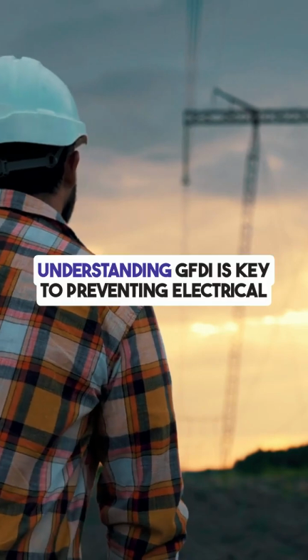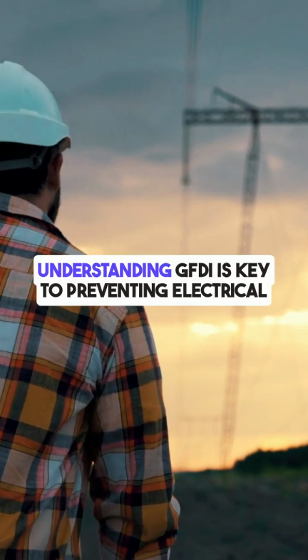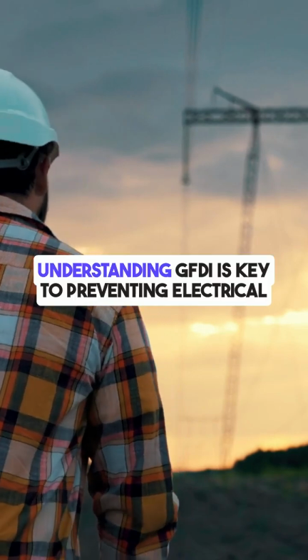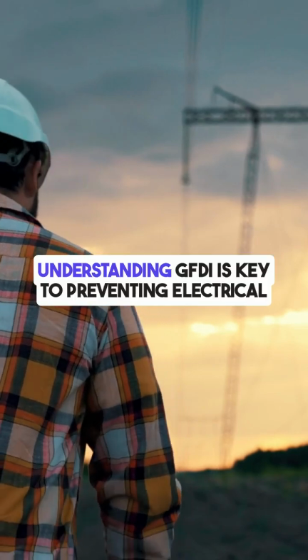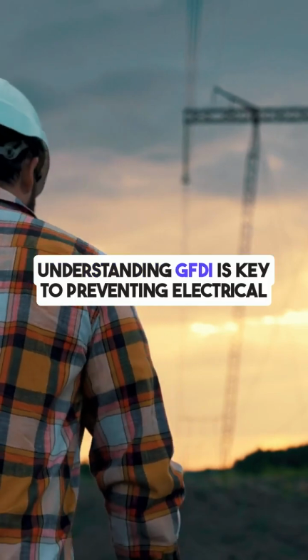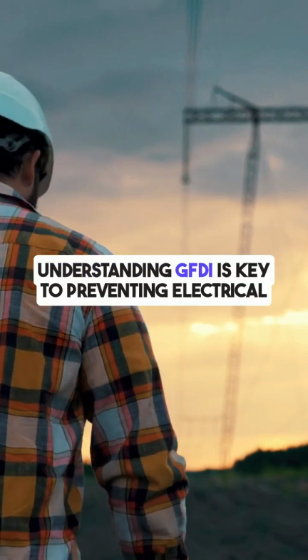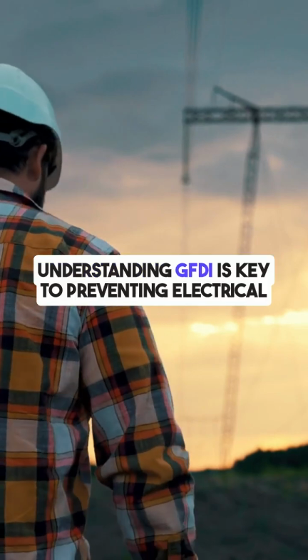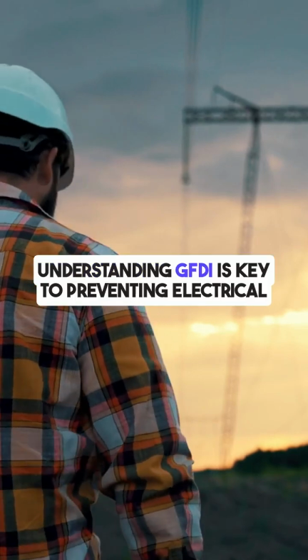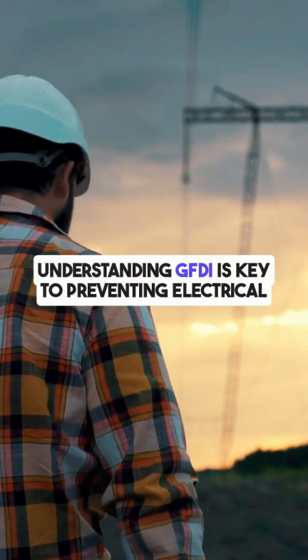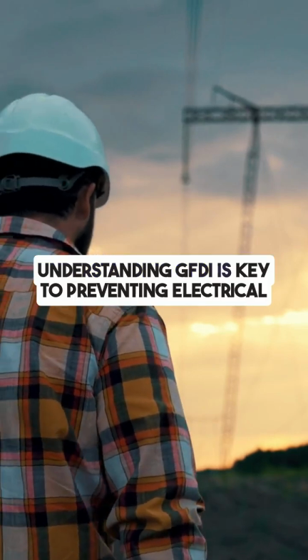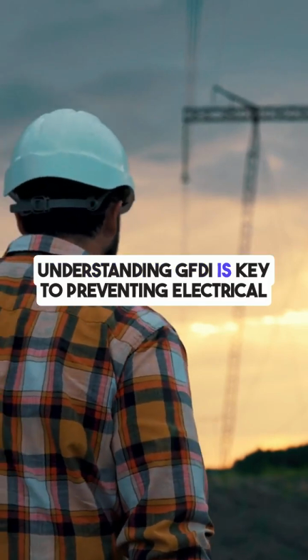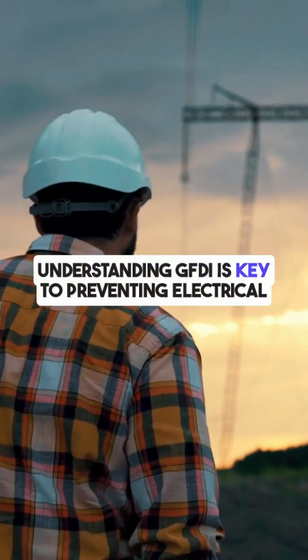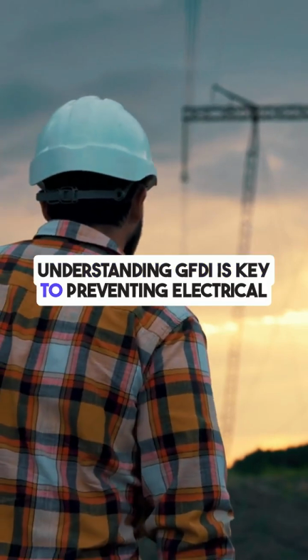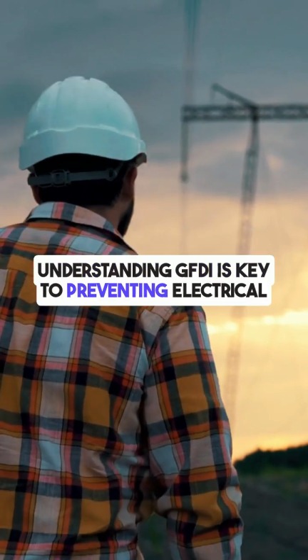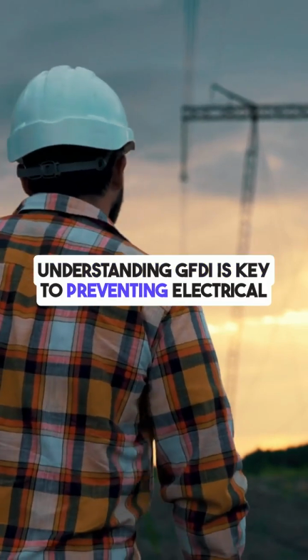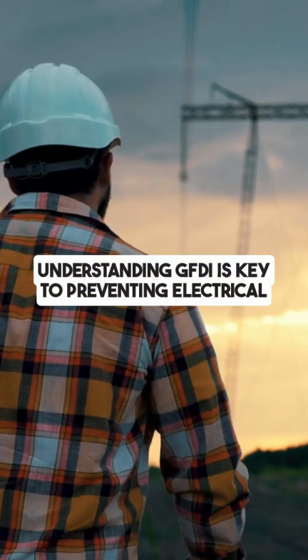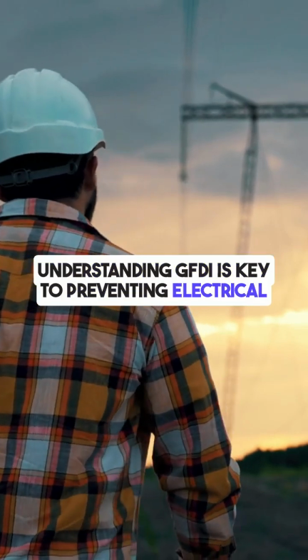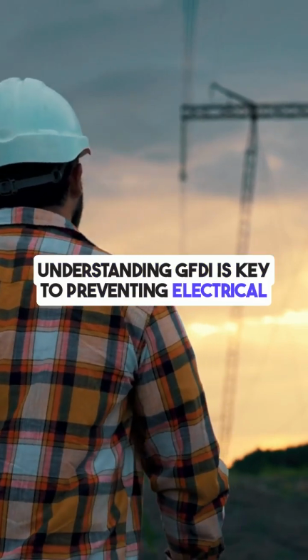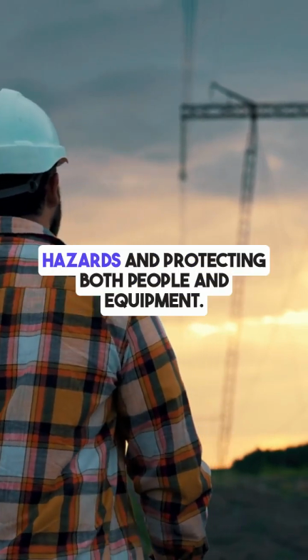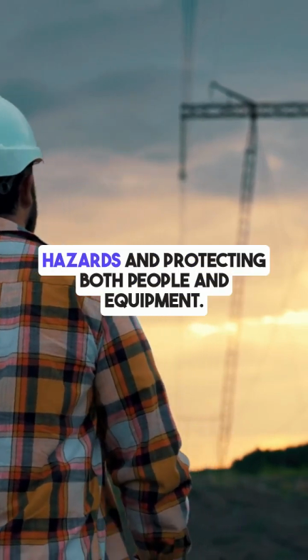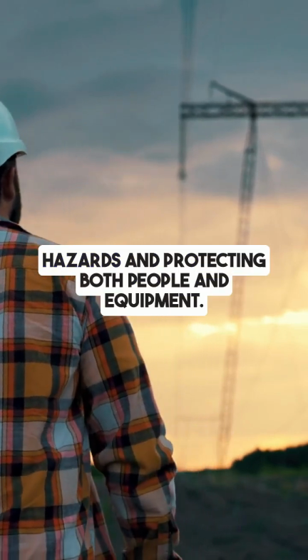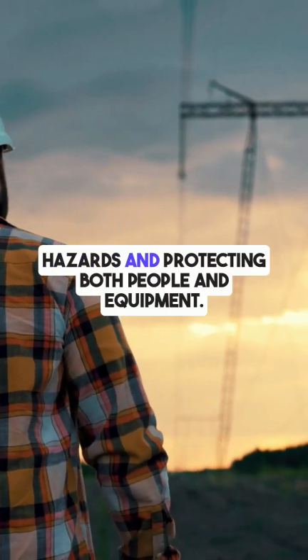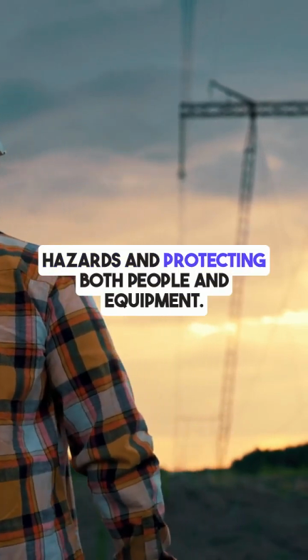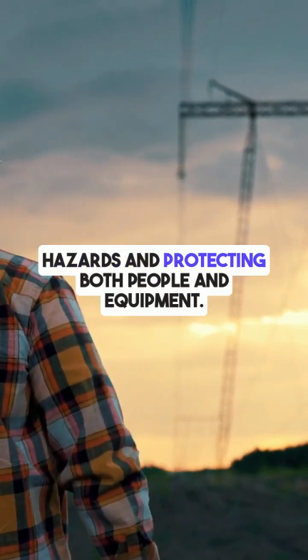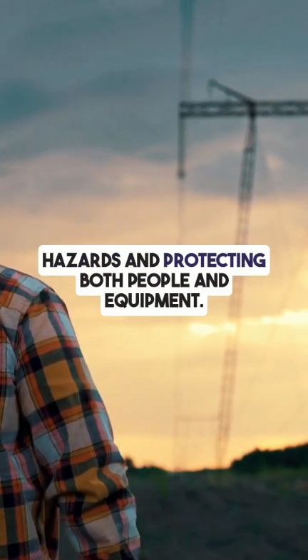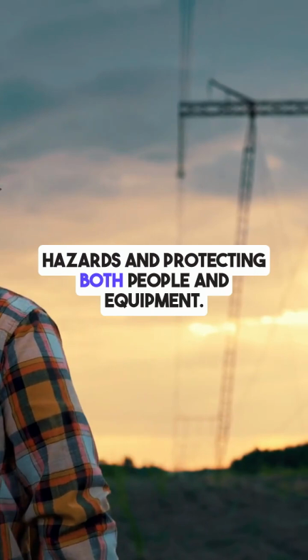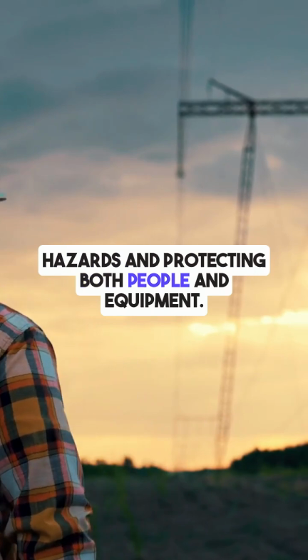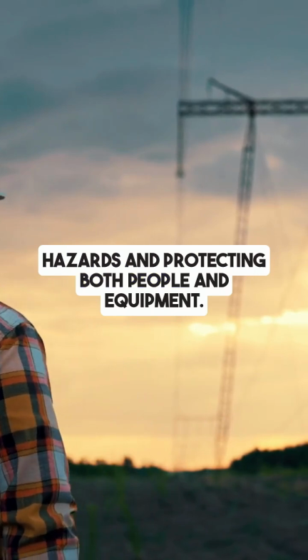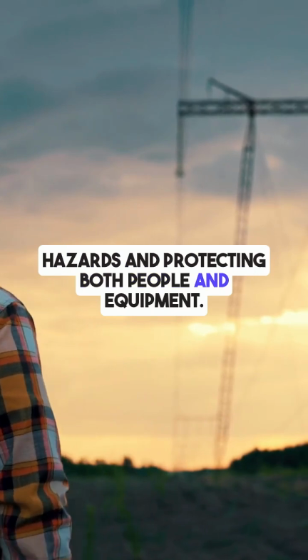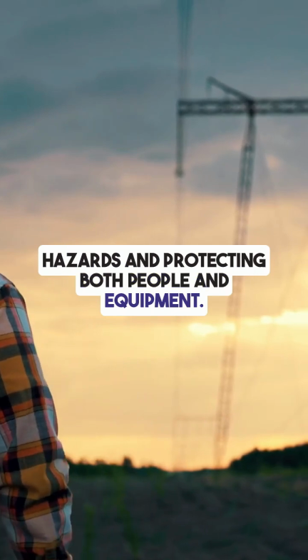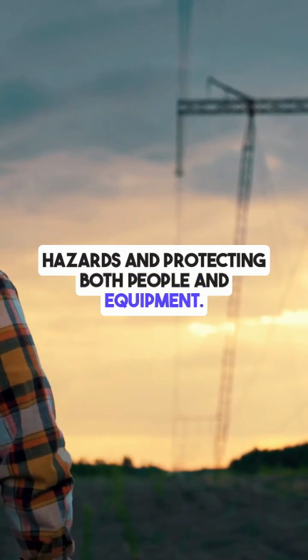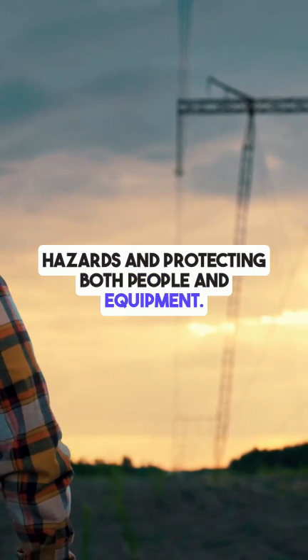Understanding GFDI is key to preventing electrical hazards and protecting both people and equipment.